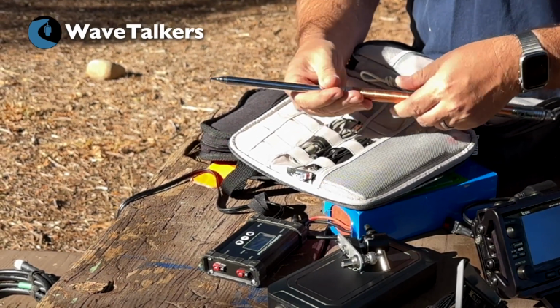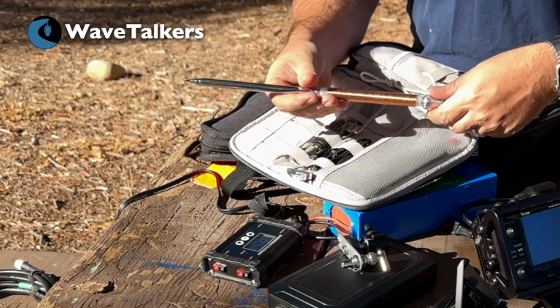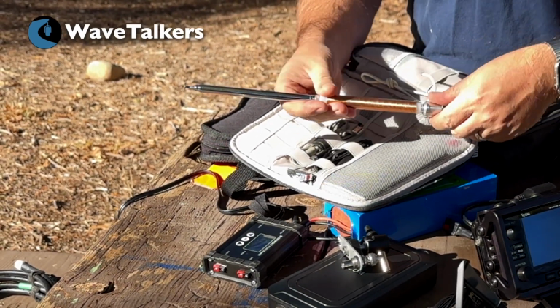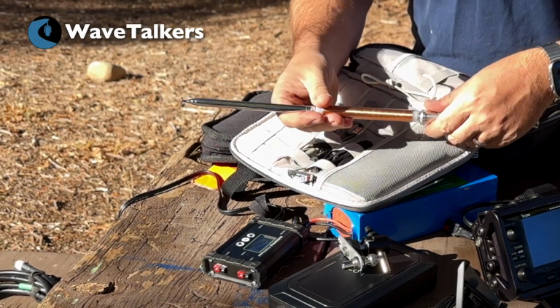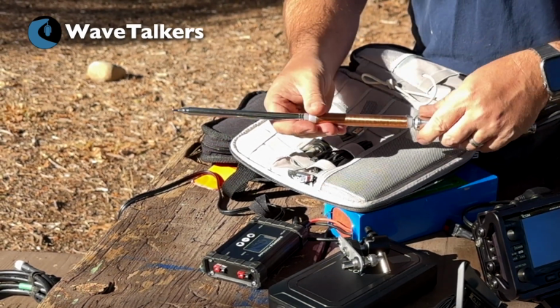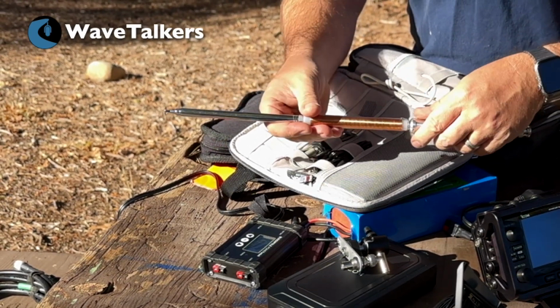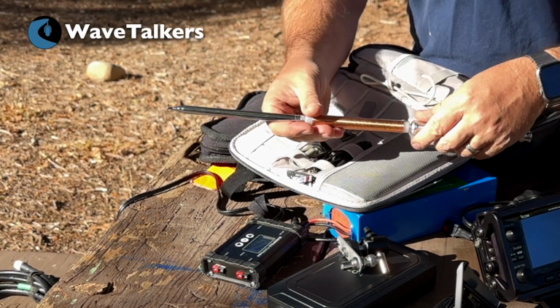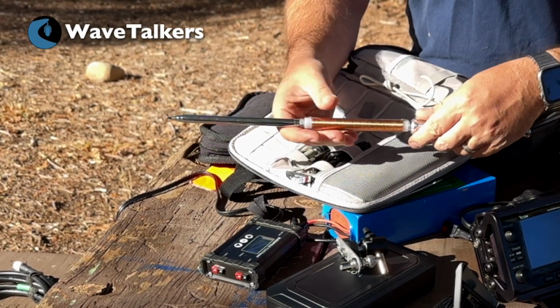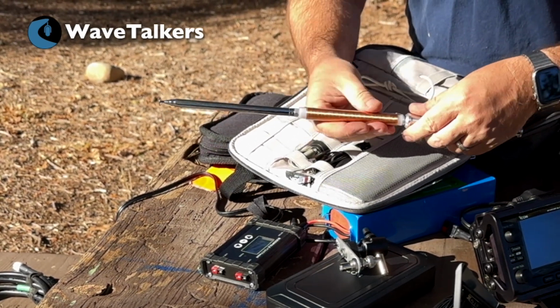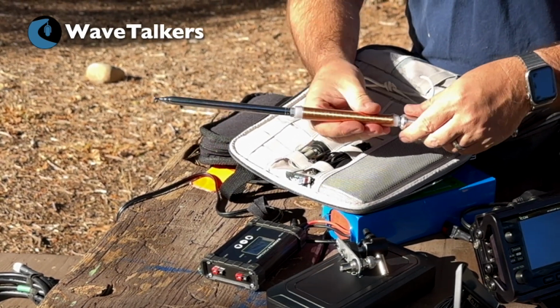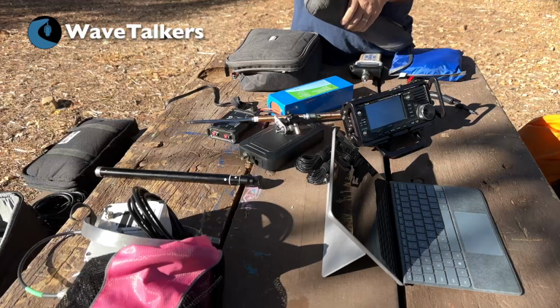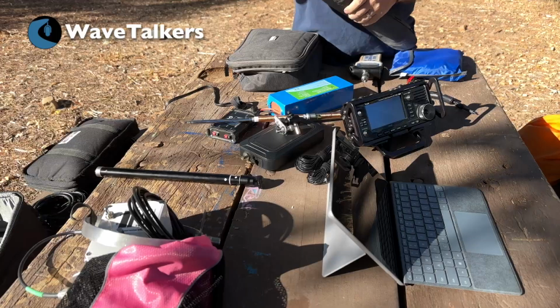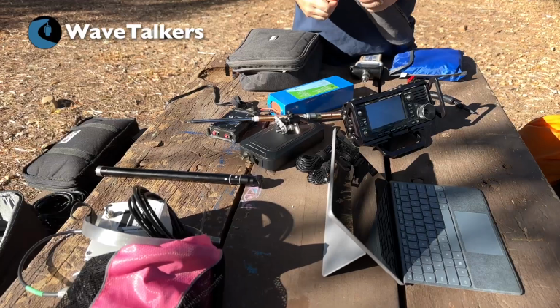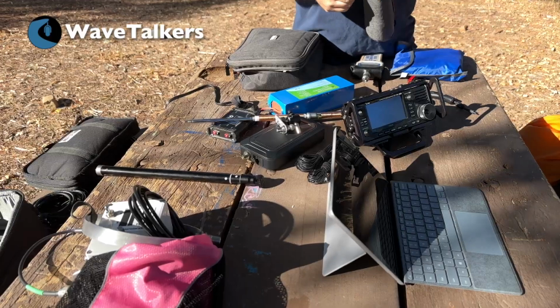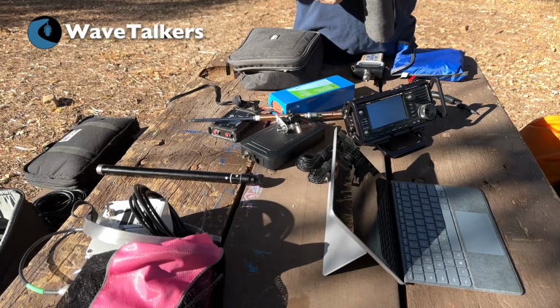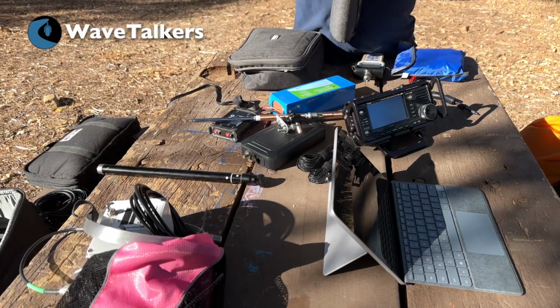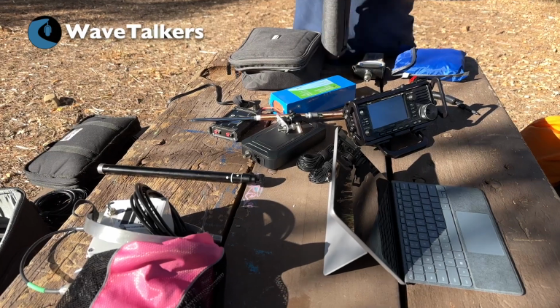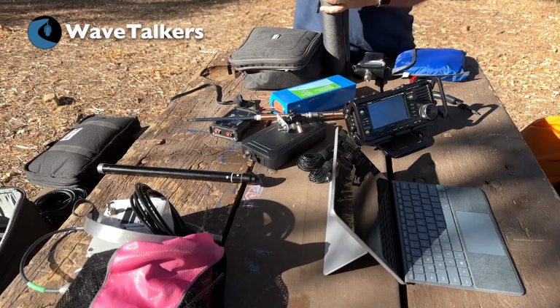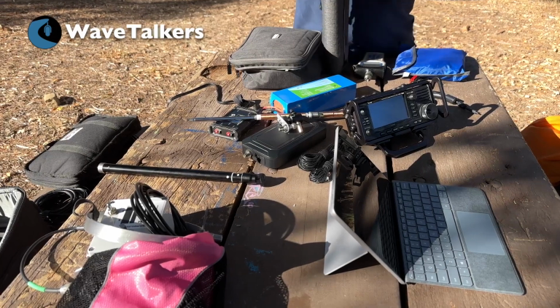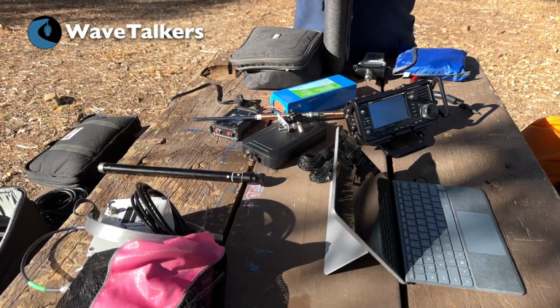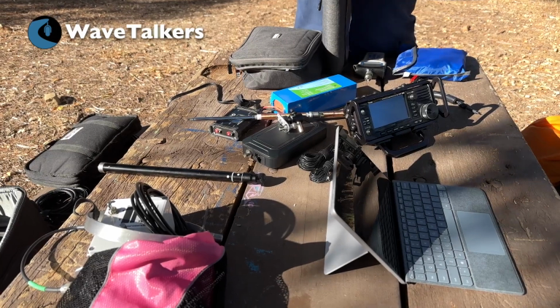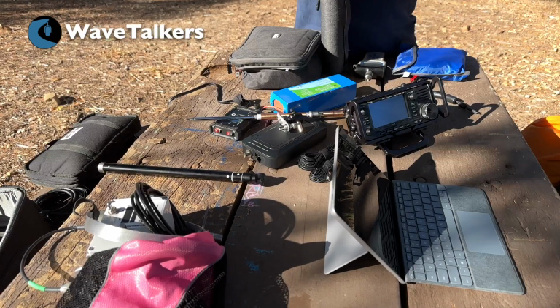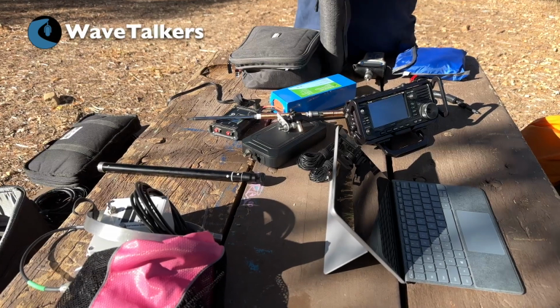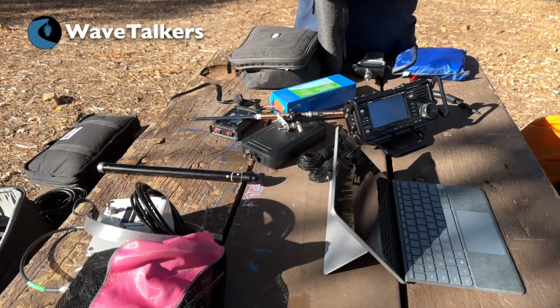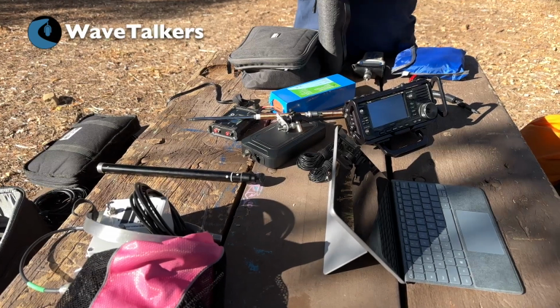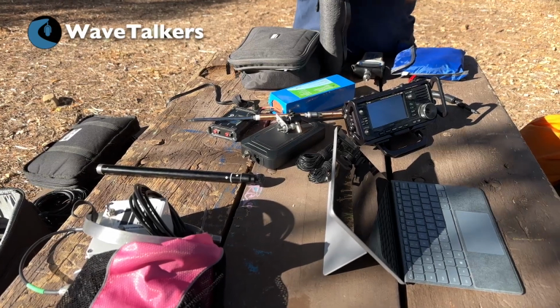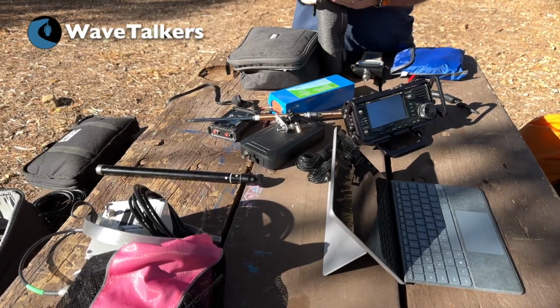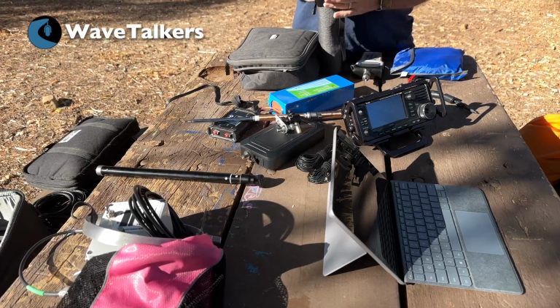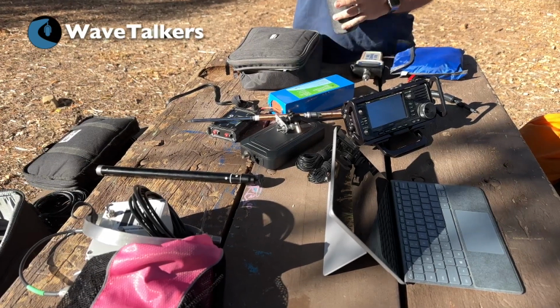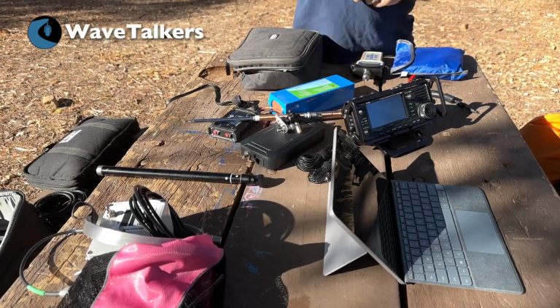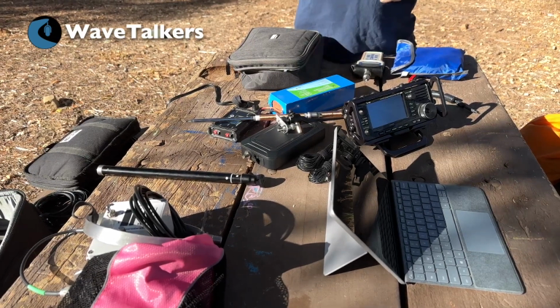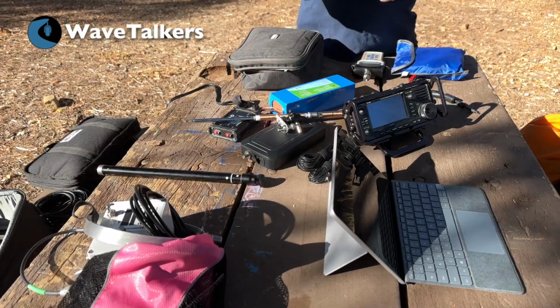Rather than try and use just the bipod, I'm going to go ahead and set it up on the tripod.